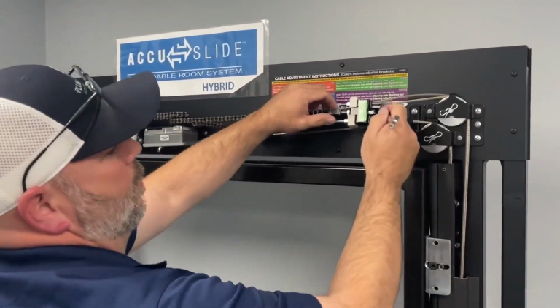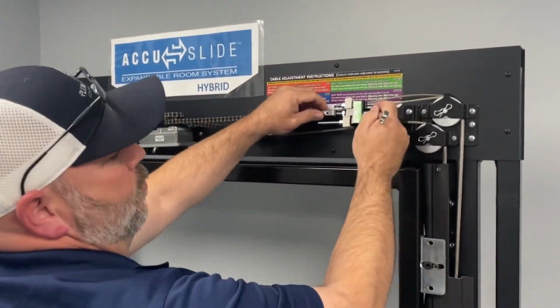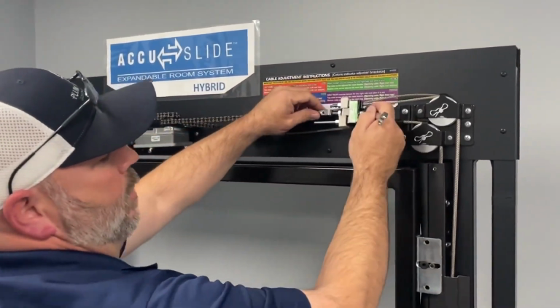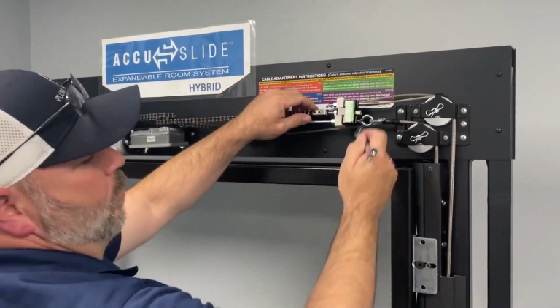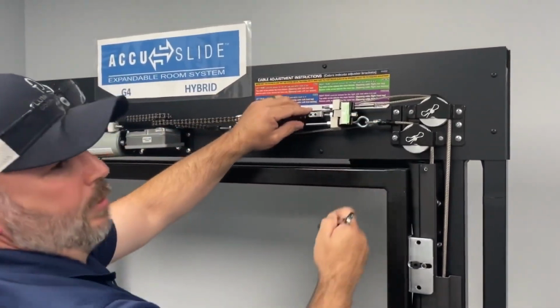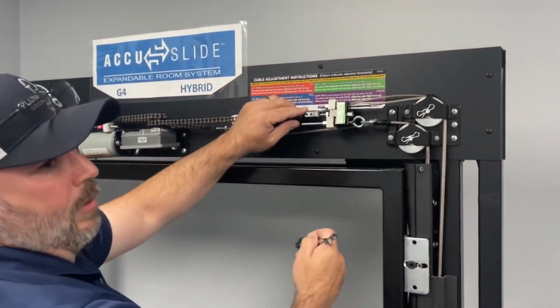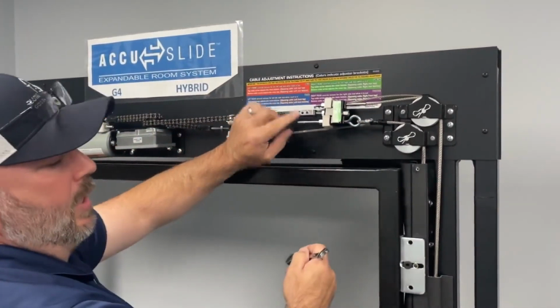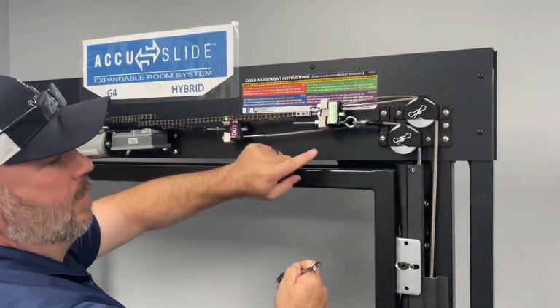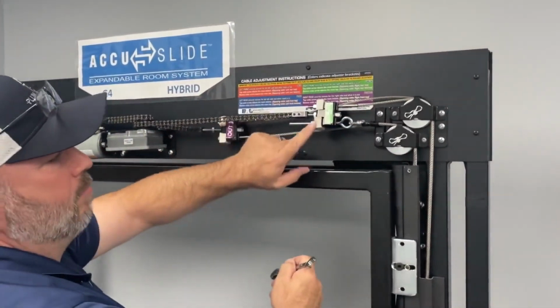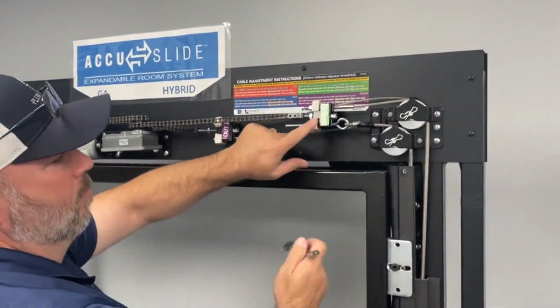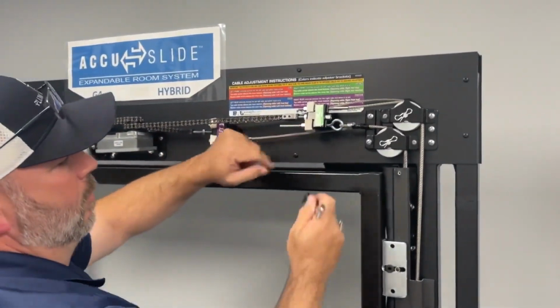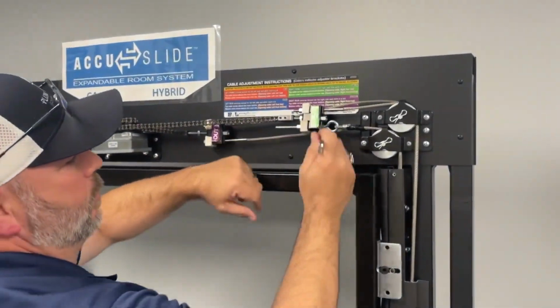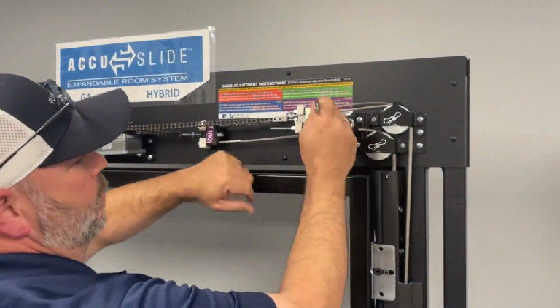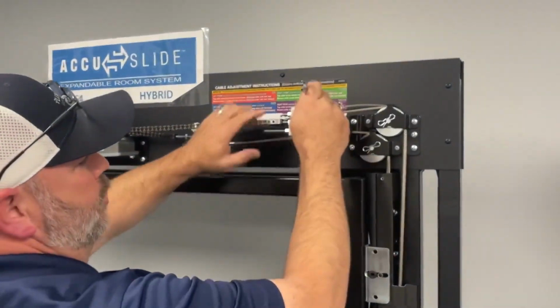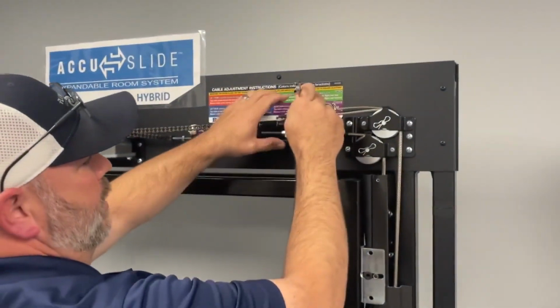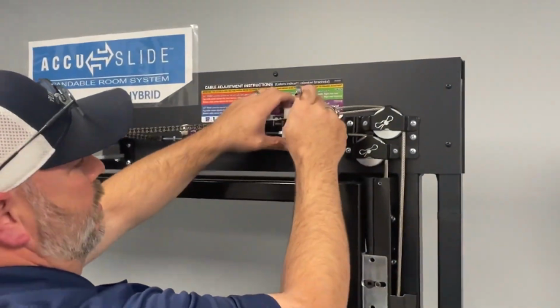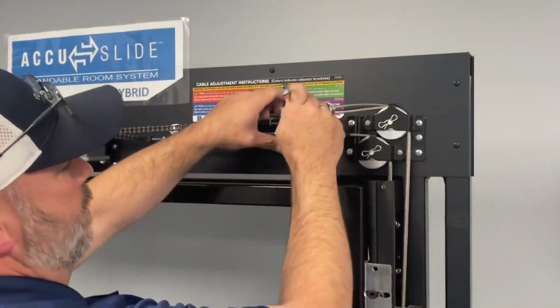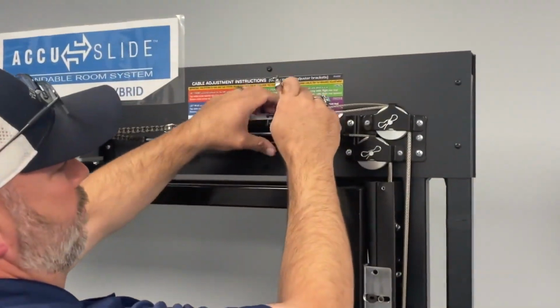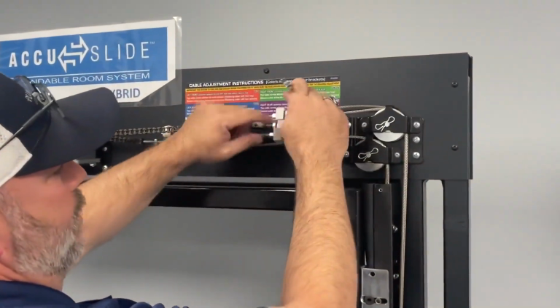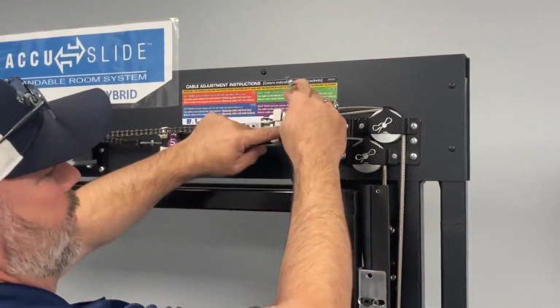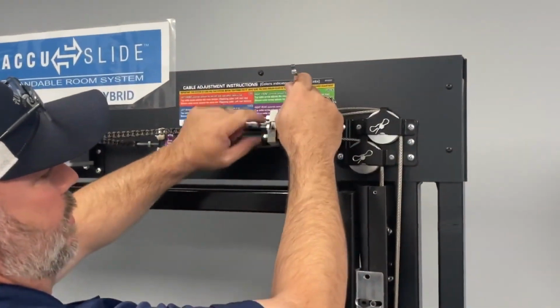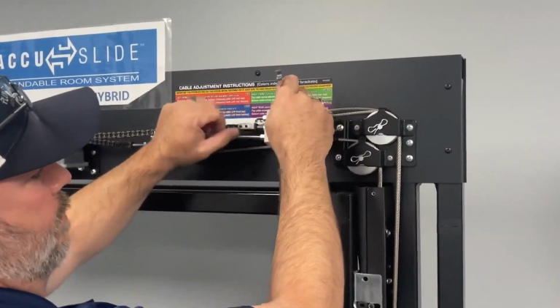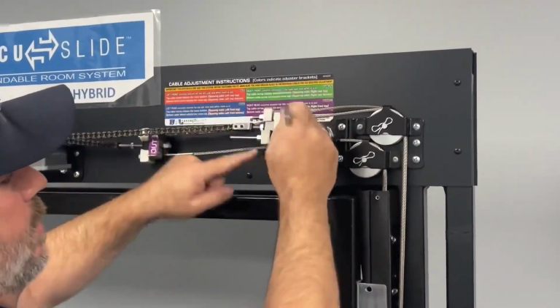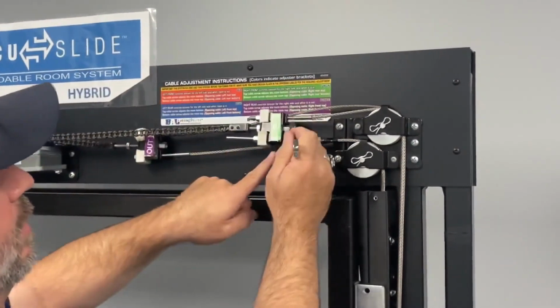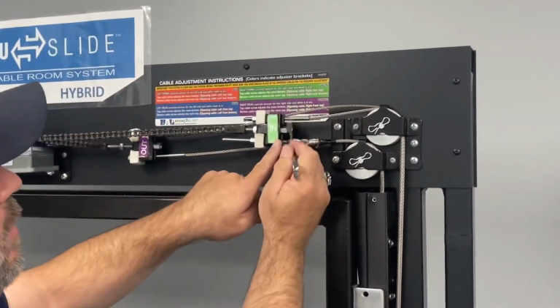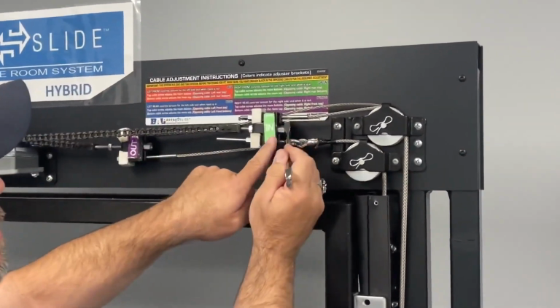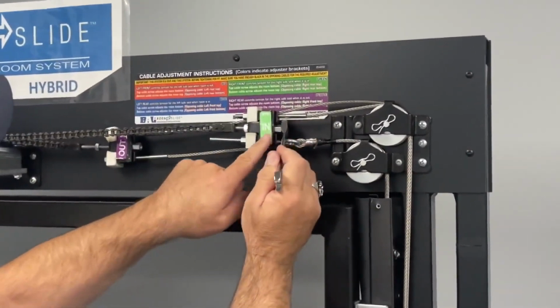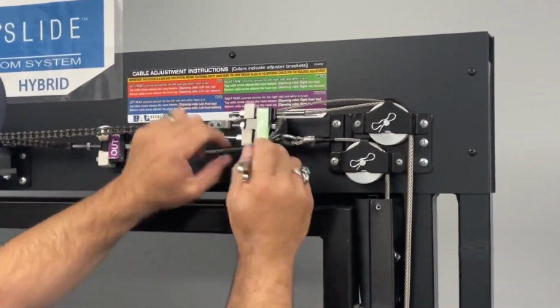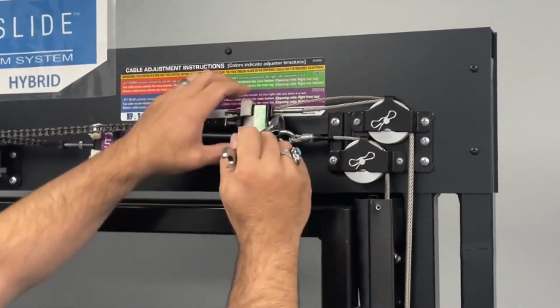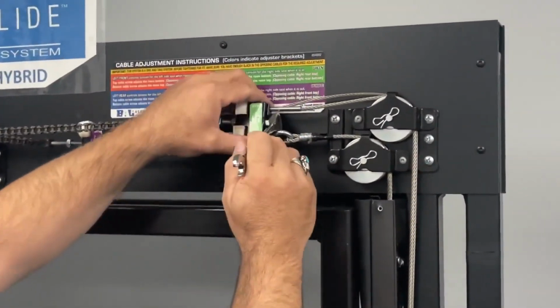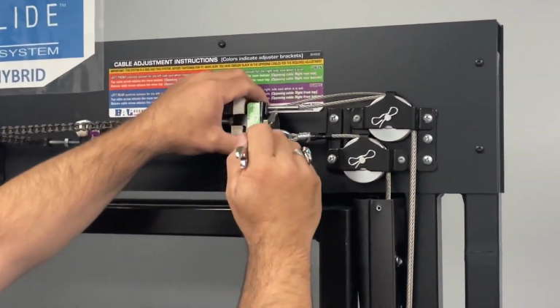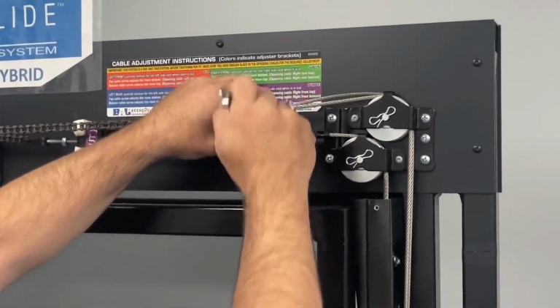Same with your end. Loosen the chain nut — that's the 7/16 in the middle of the cables.